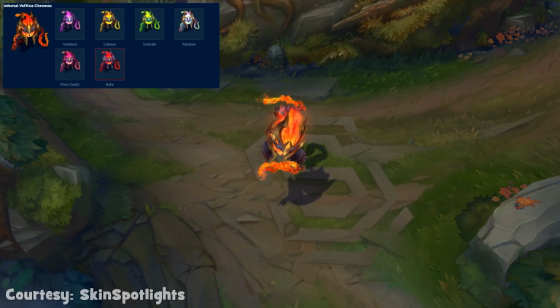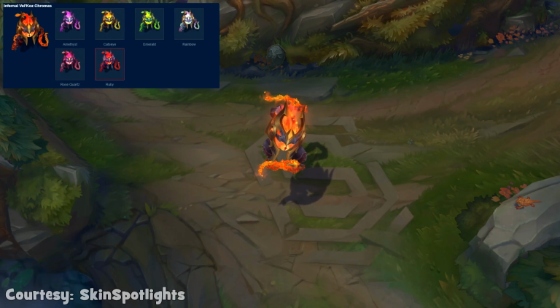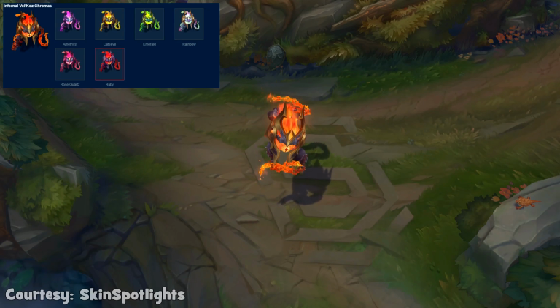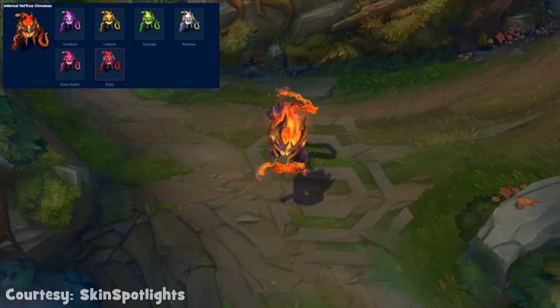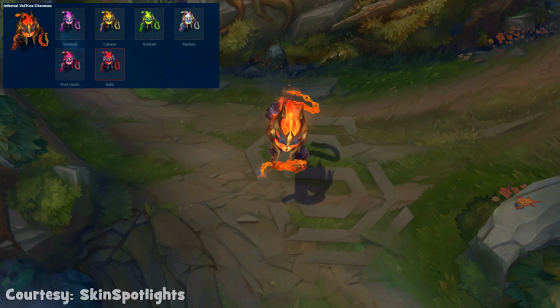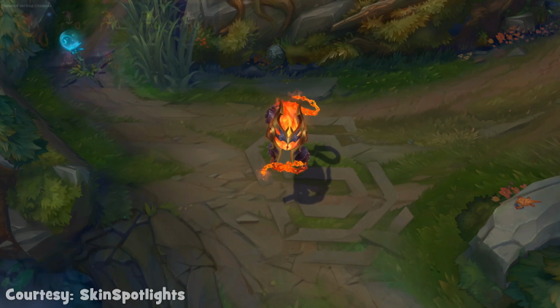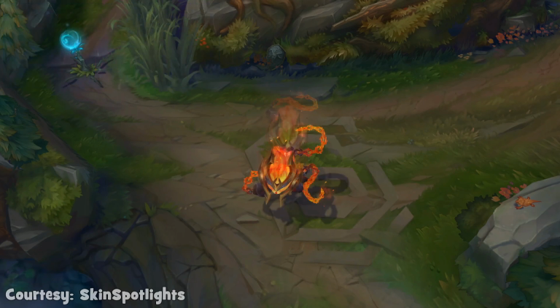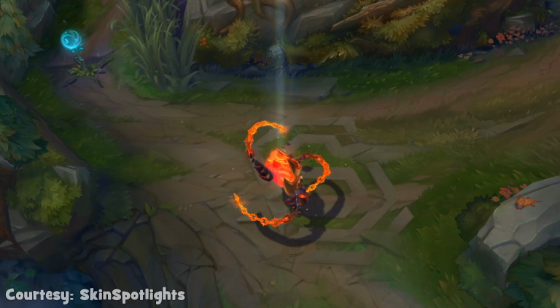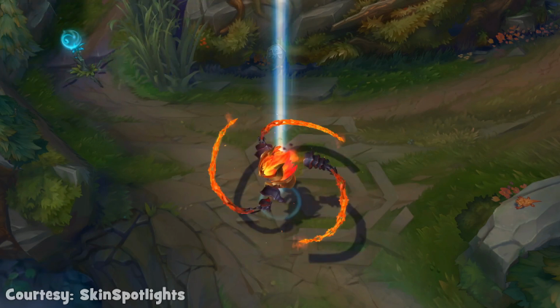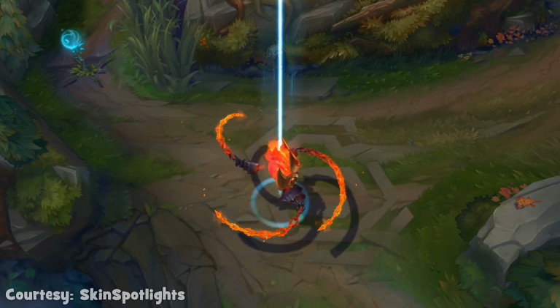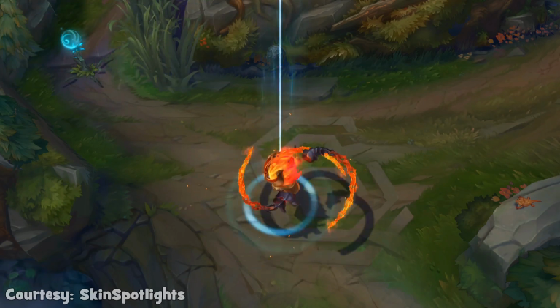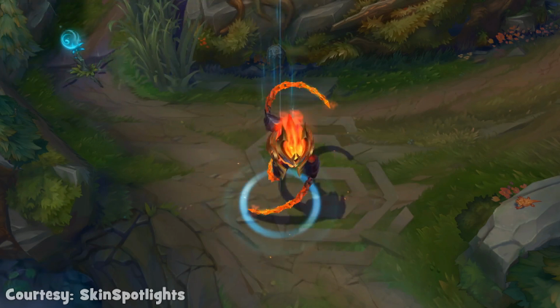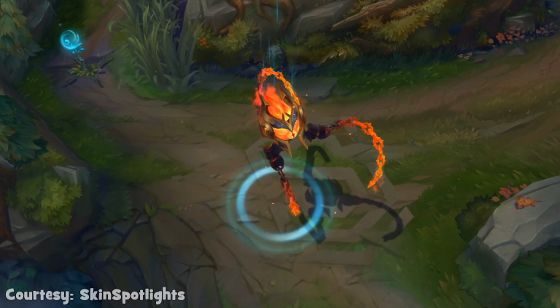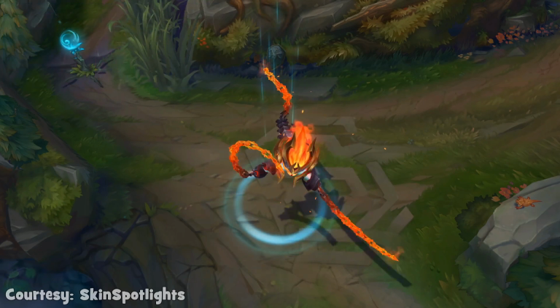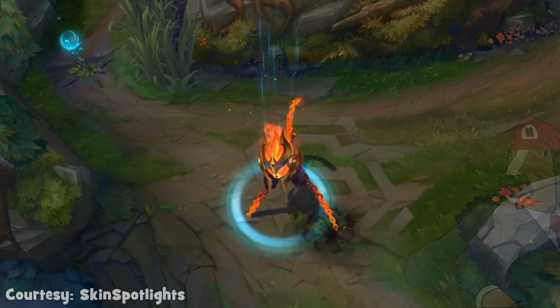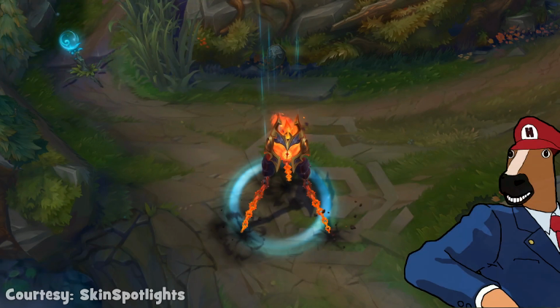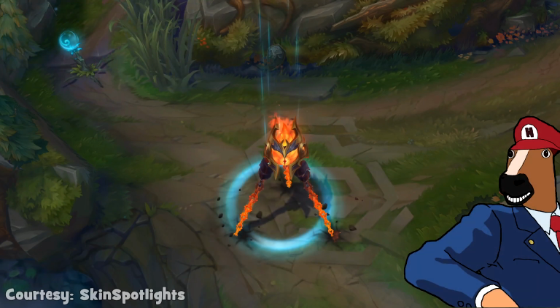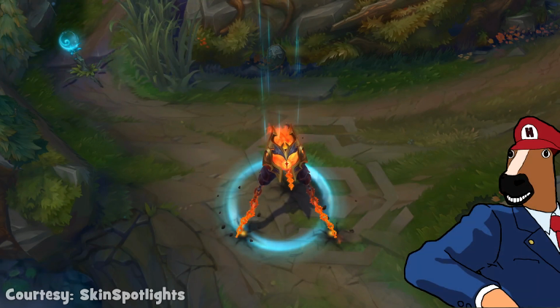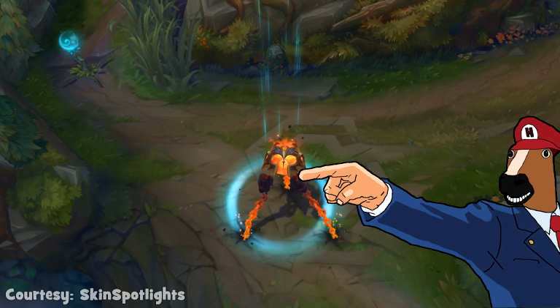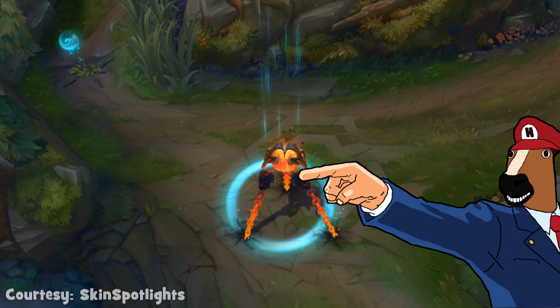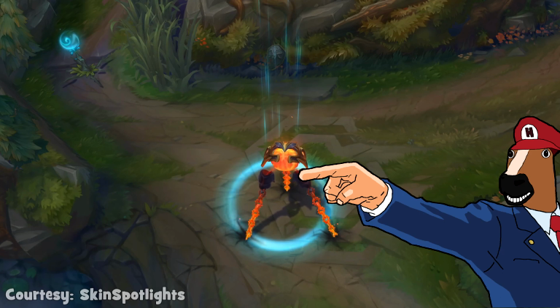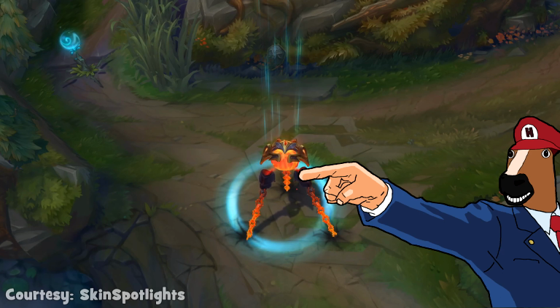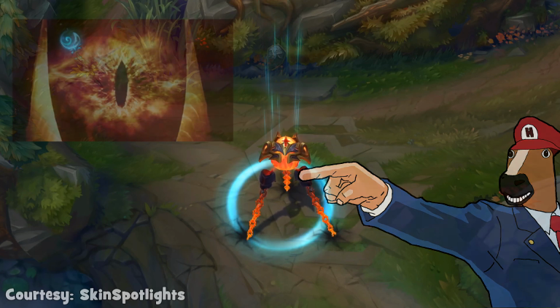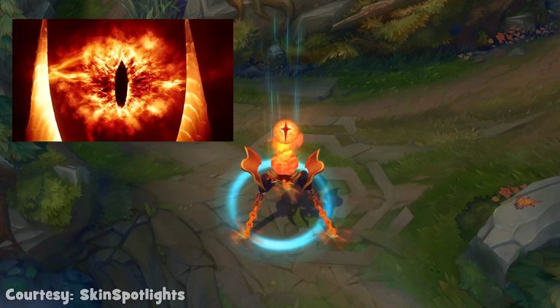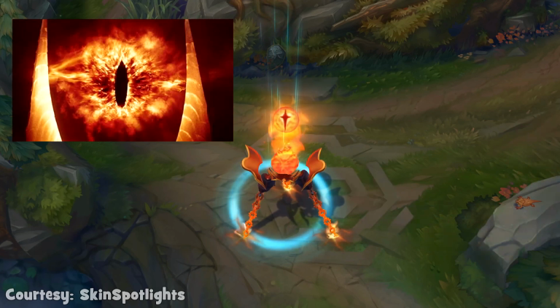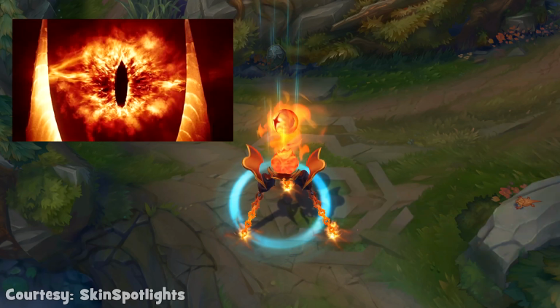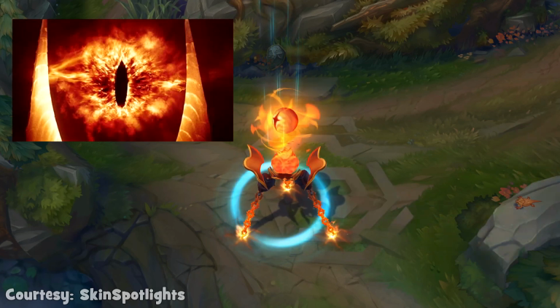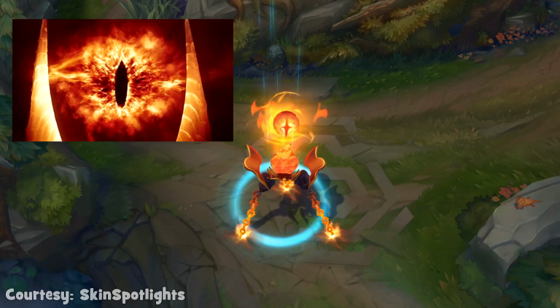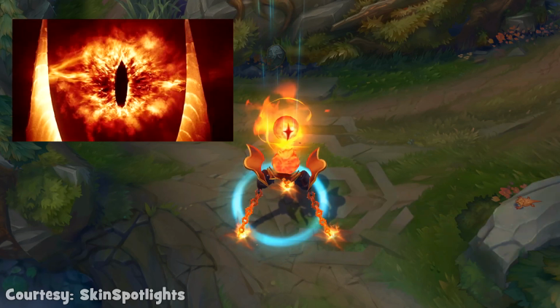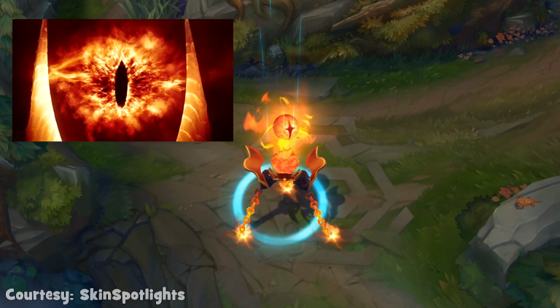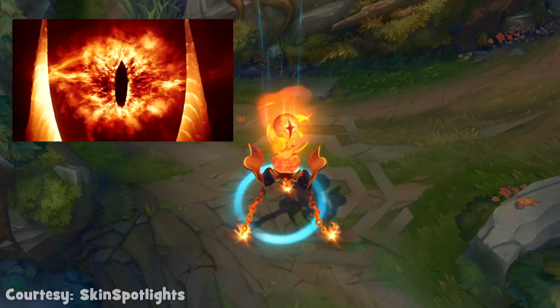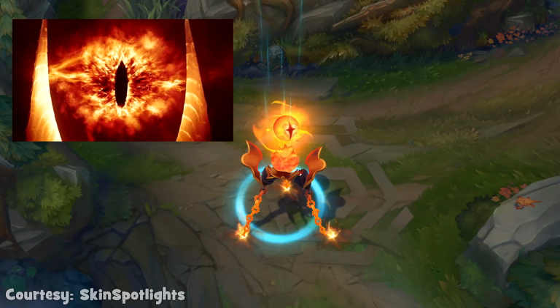And before moving forward, my last note has to be regarding Vel'Koz's eye — Eye of Sauron, is that you?